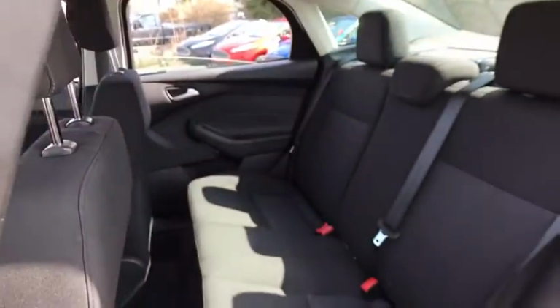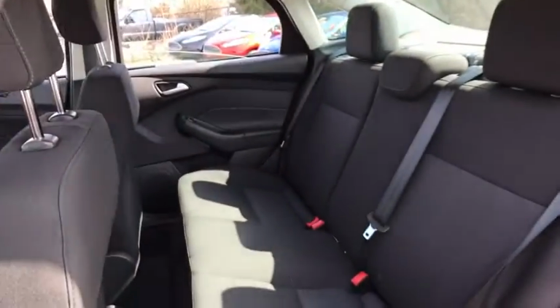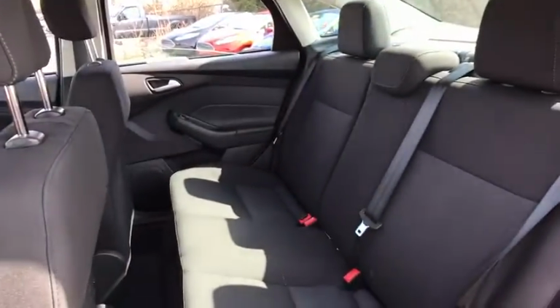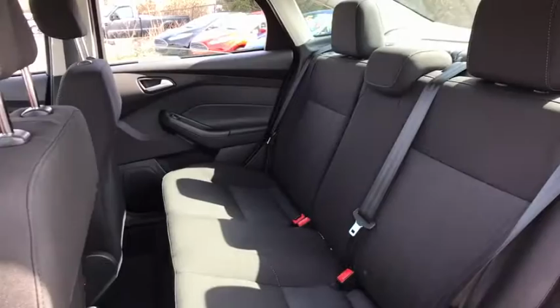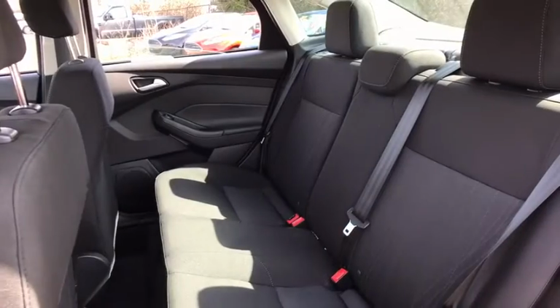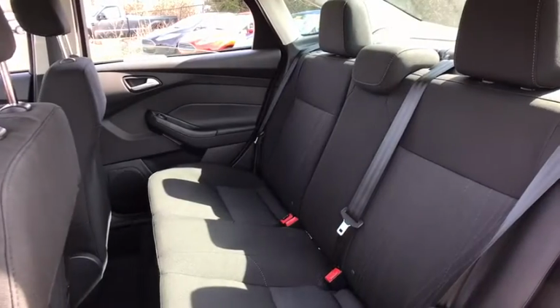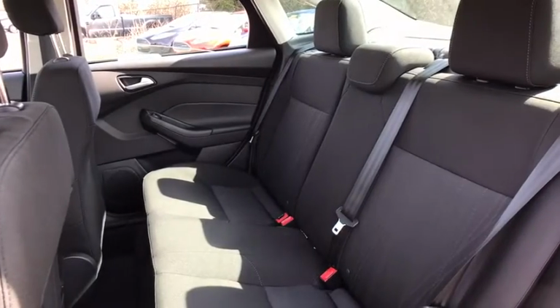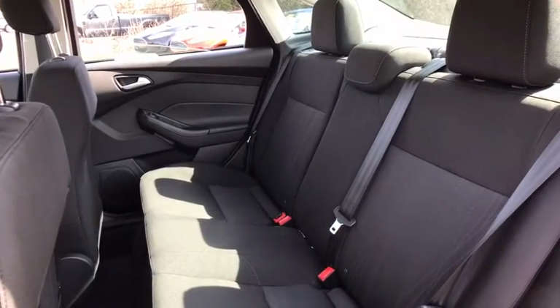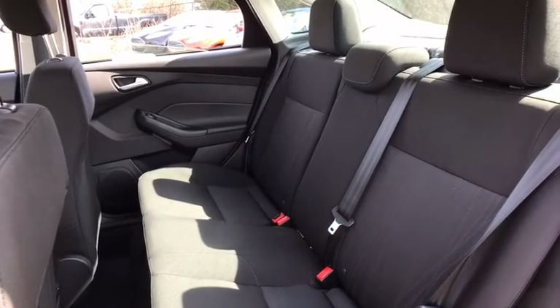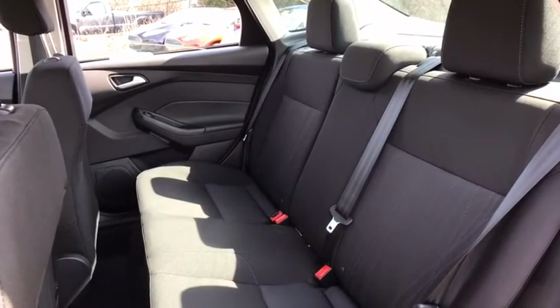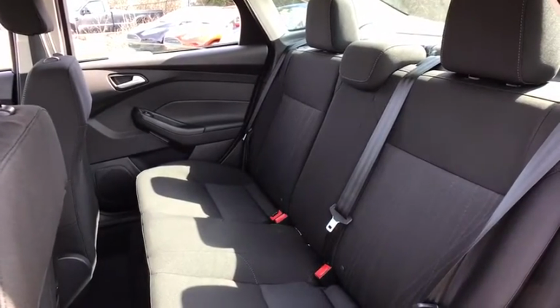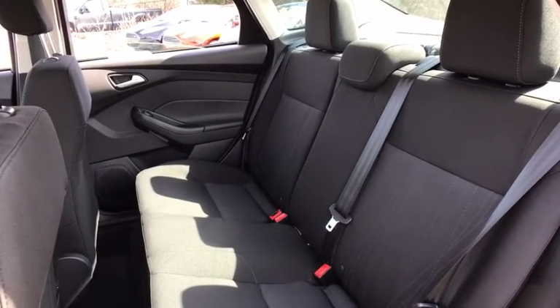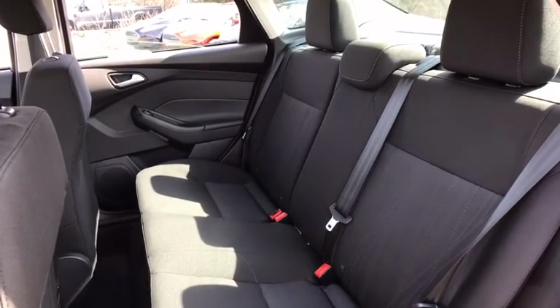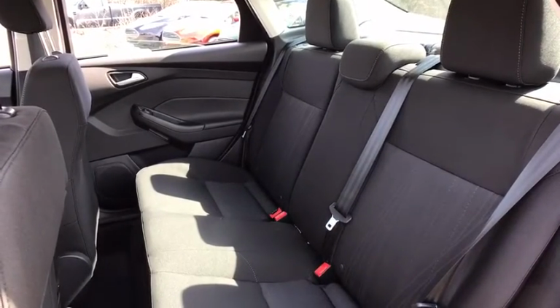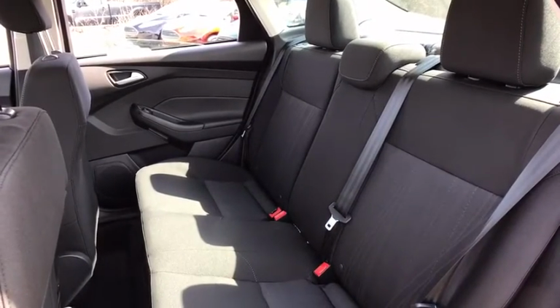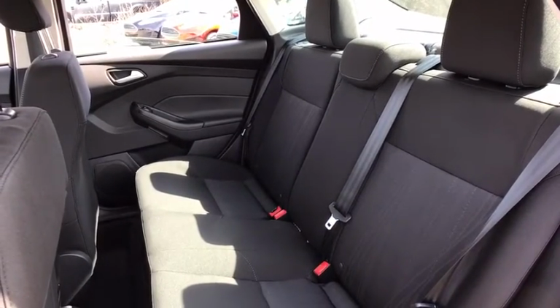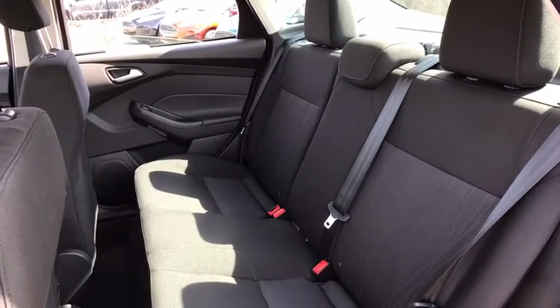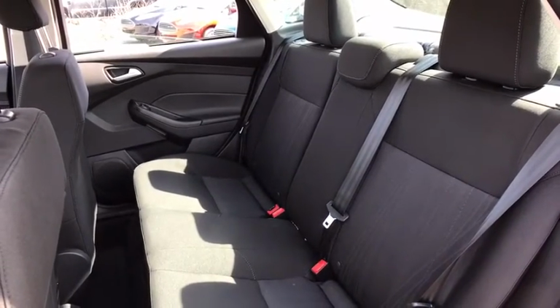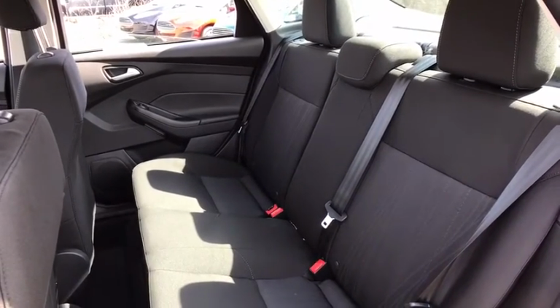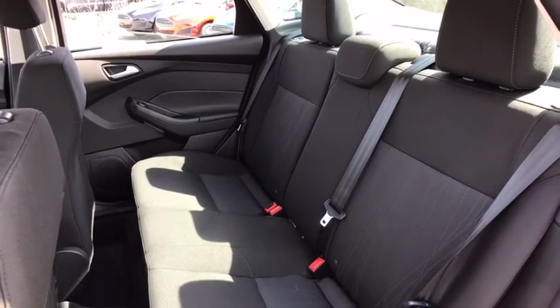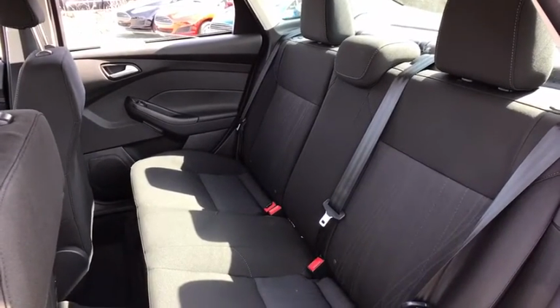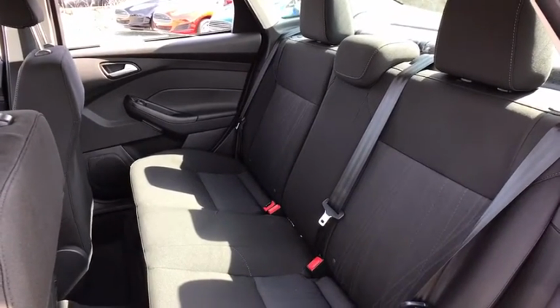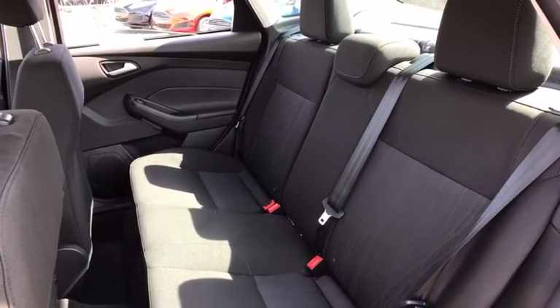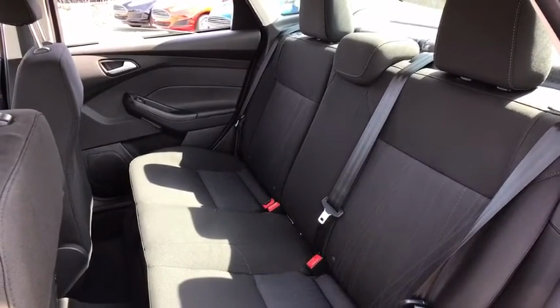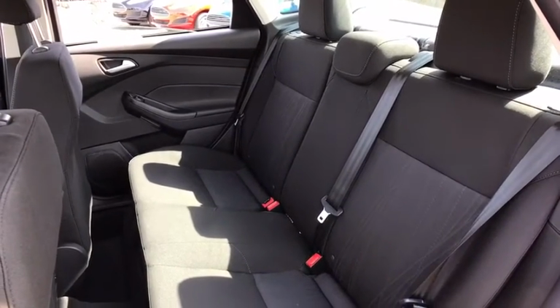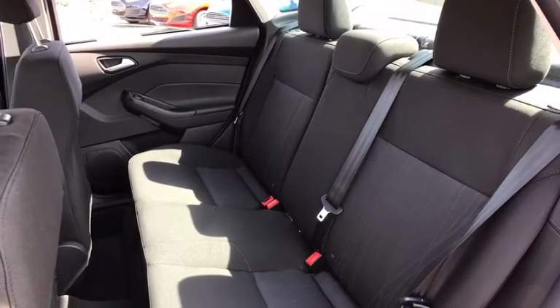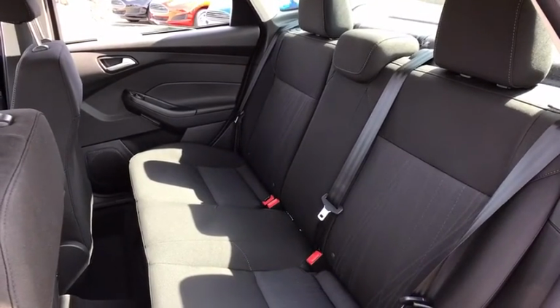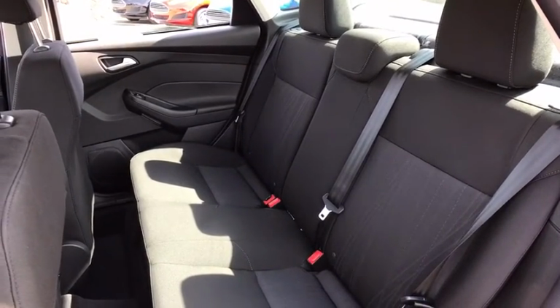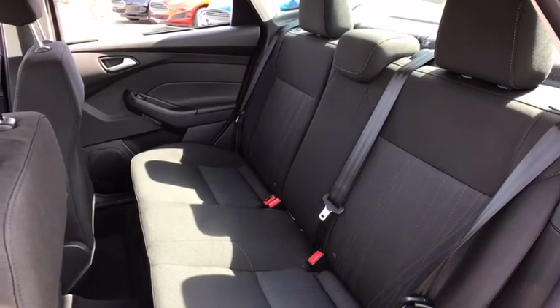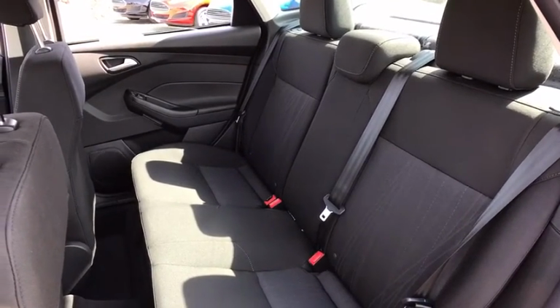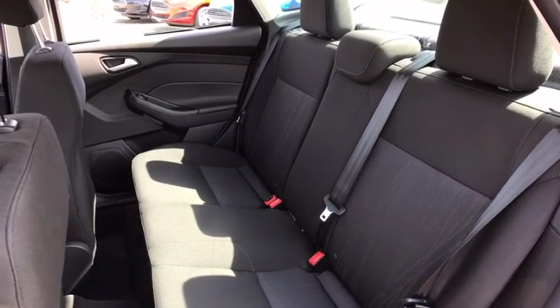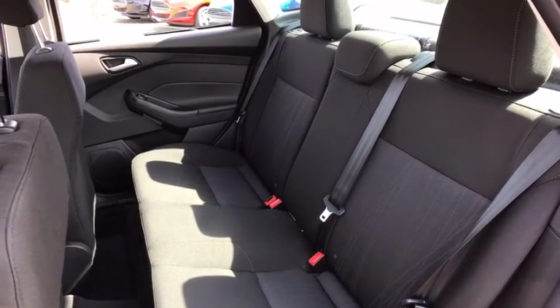Brake assist, front bucket seats, driver vanity mirror, tilt steering wheel, front reading lamps.